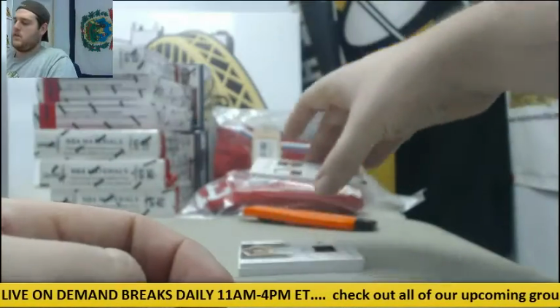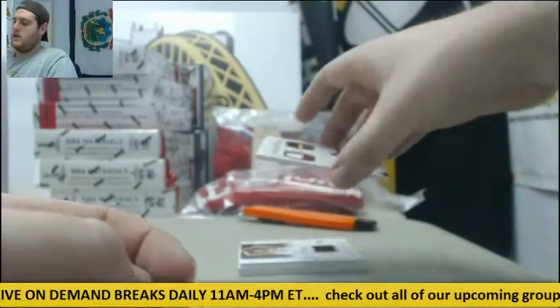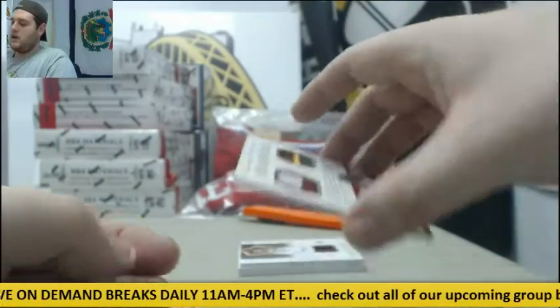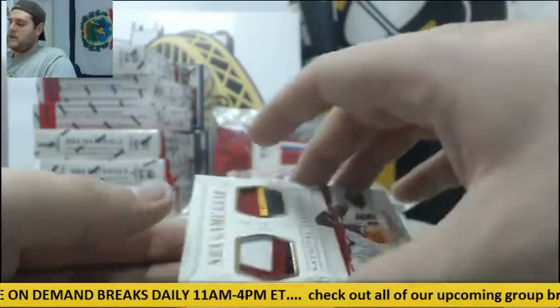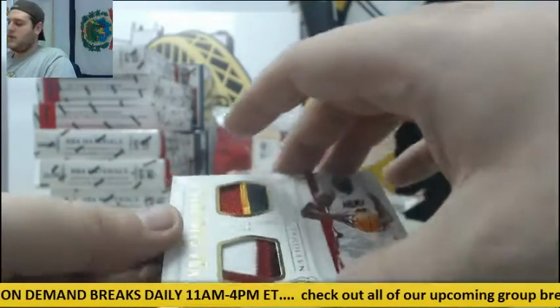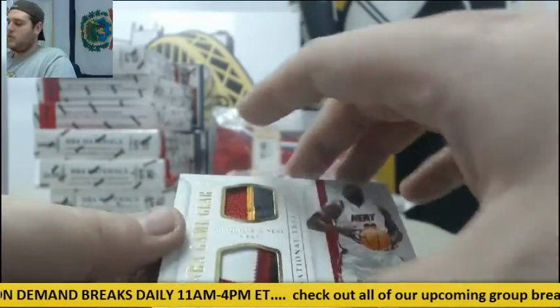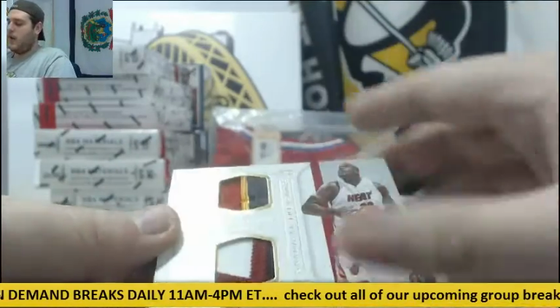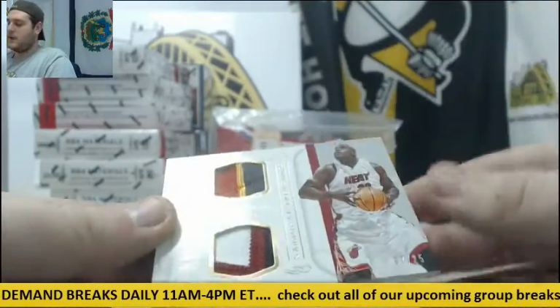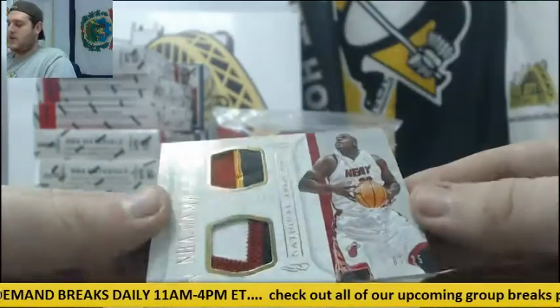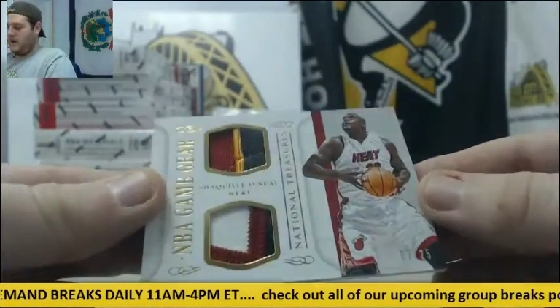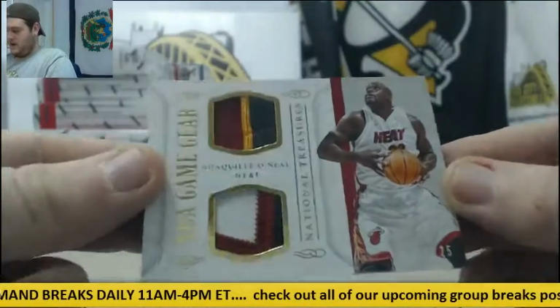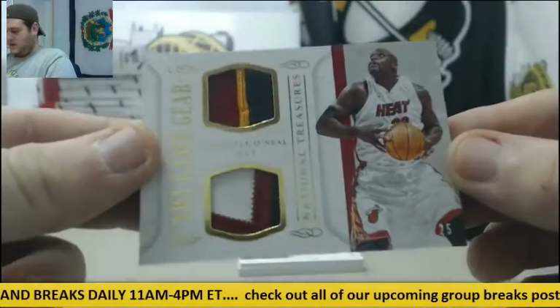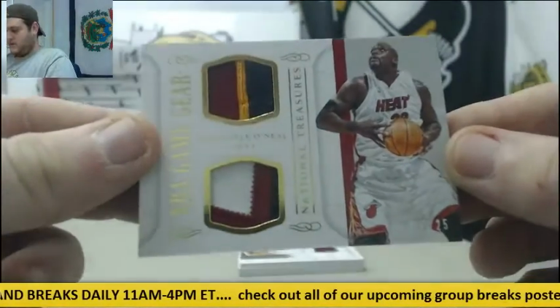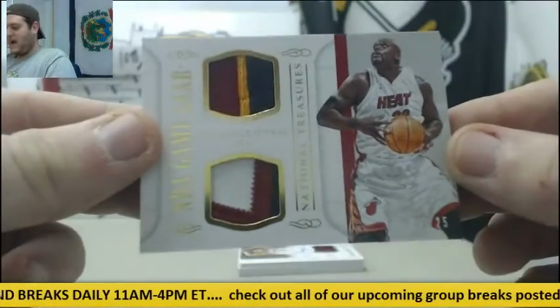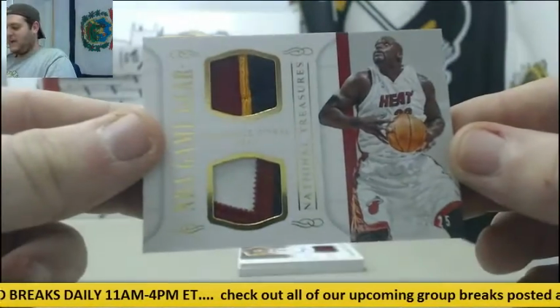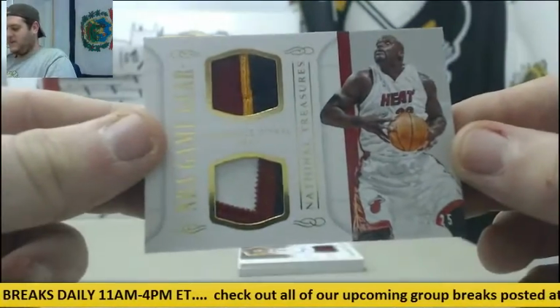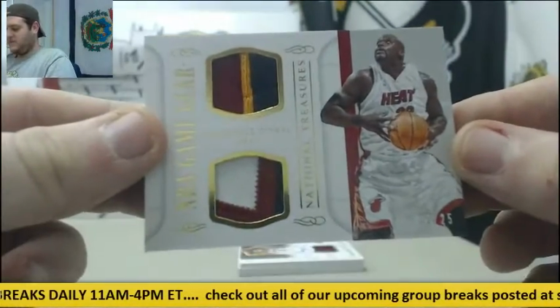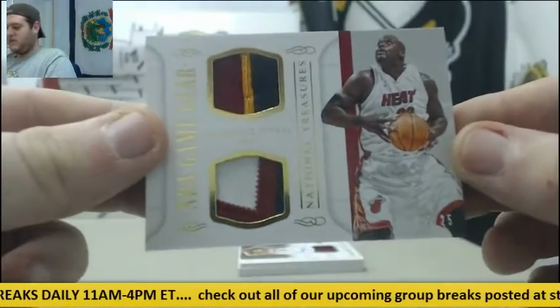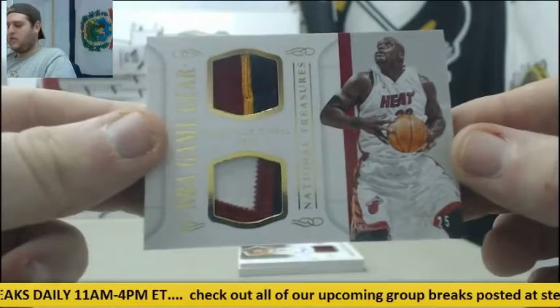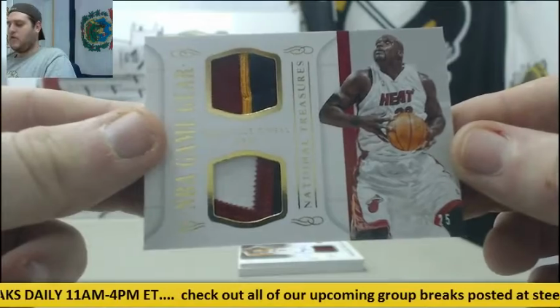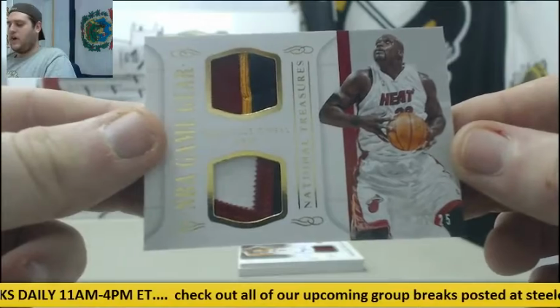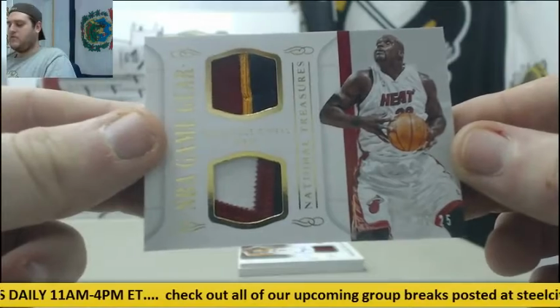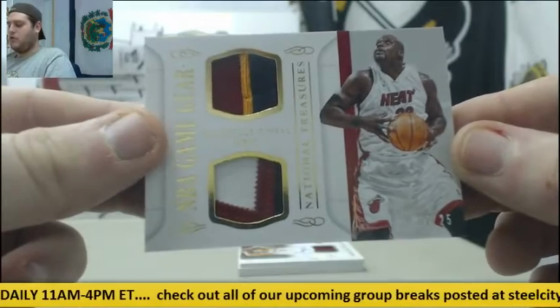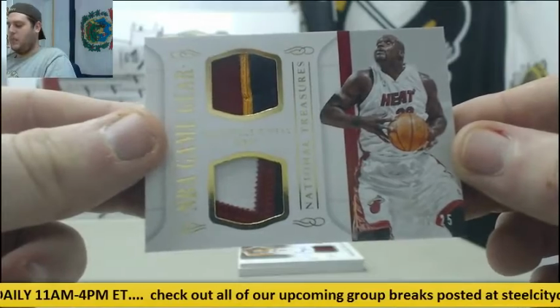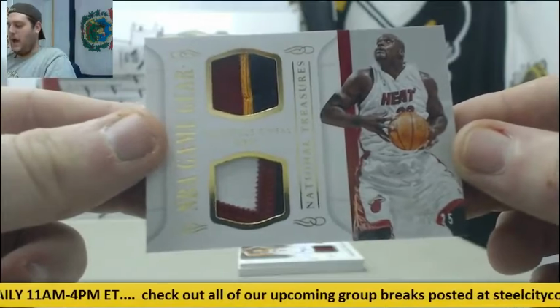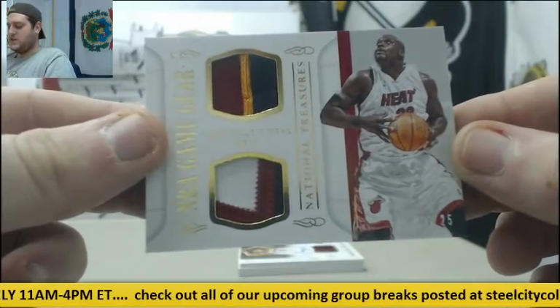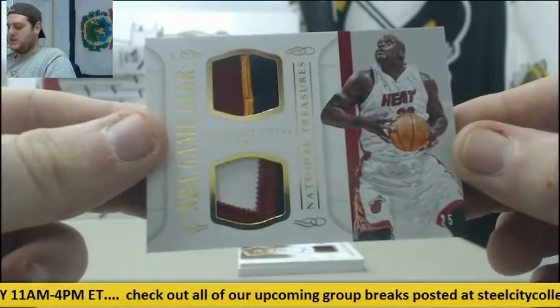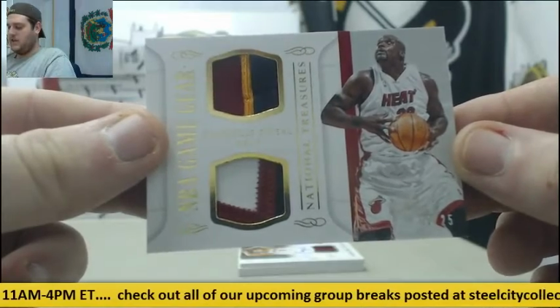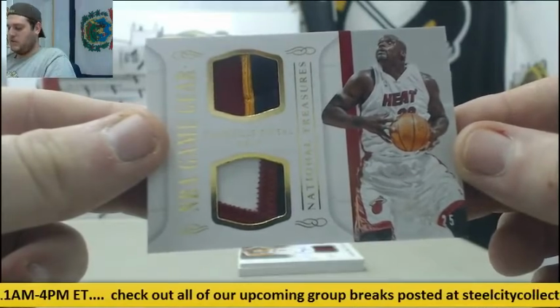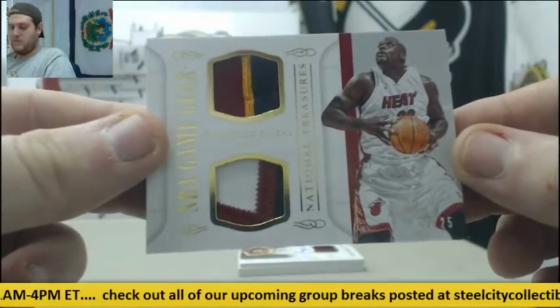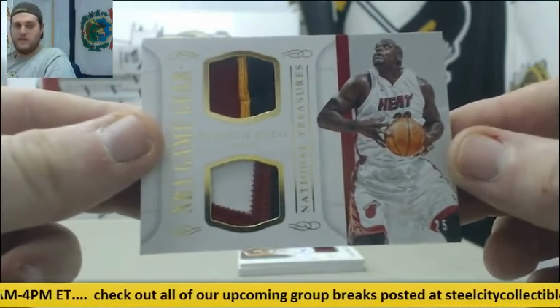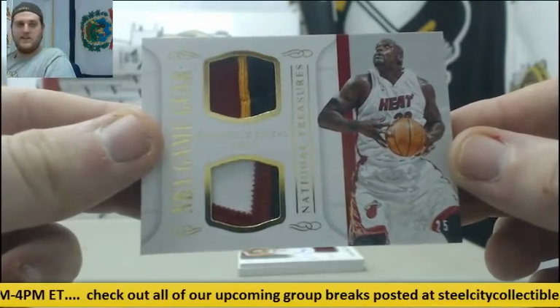Next up, dual patch right here — Shaq, 7-25 dual patch. 7-25, the Diesel.